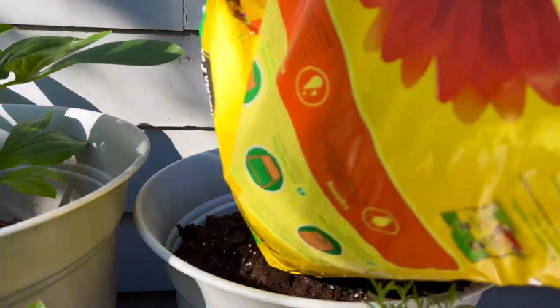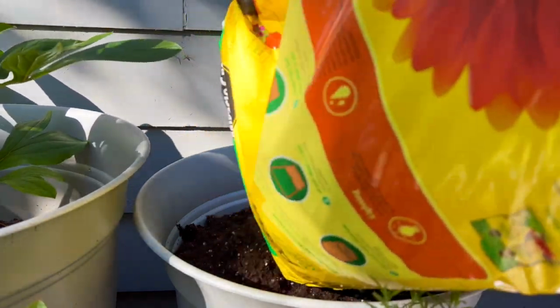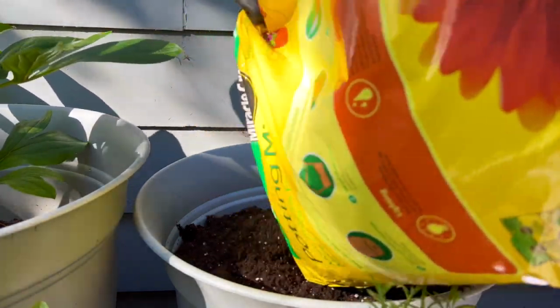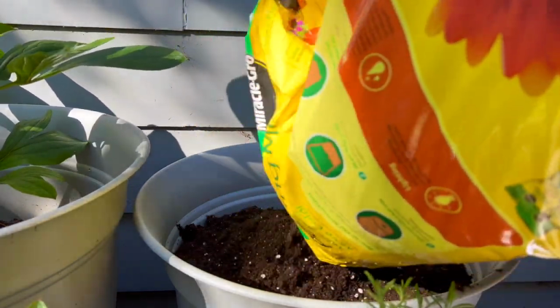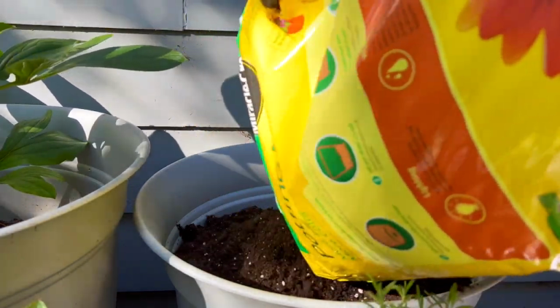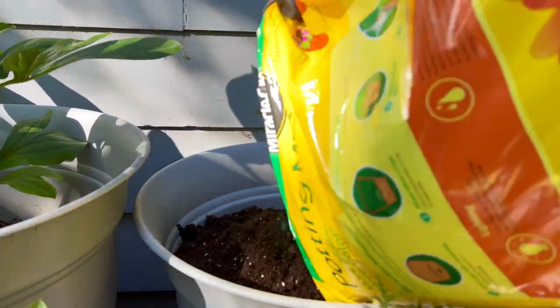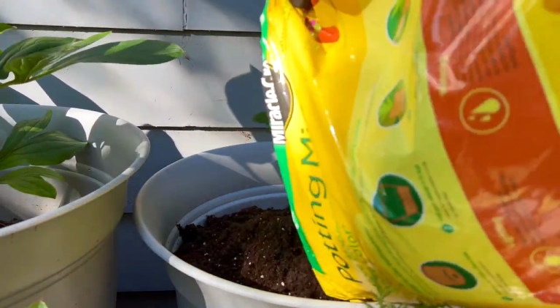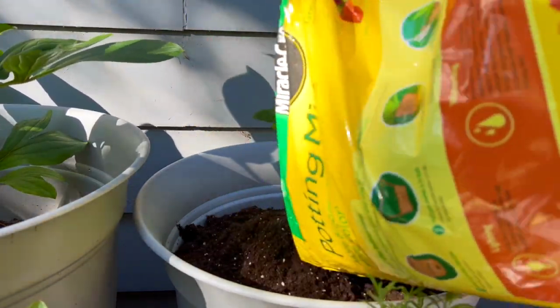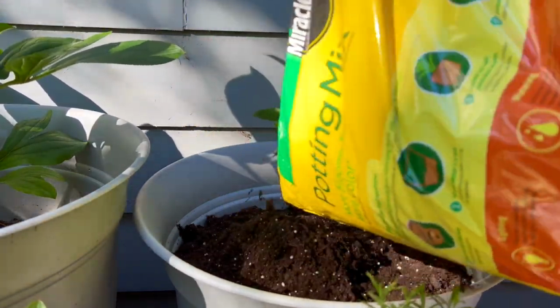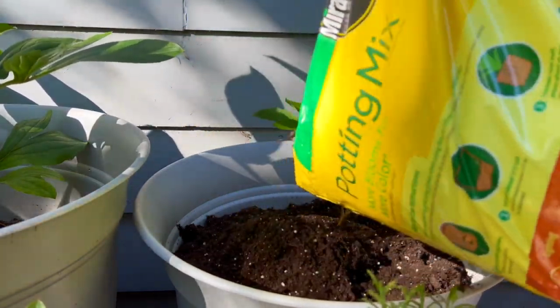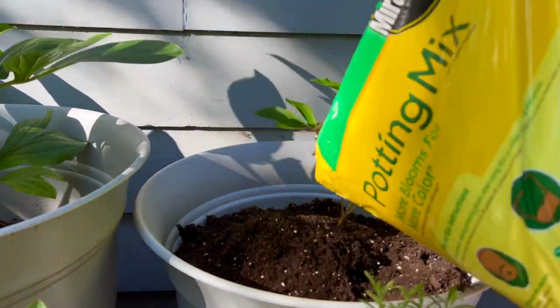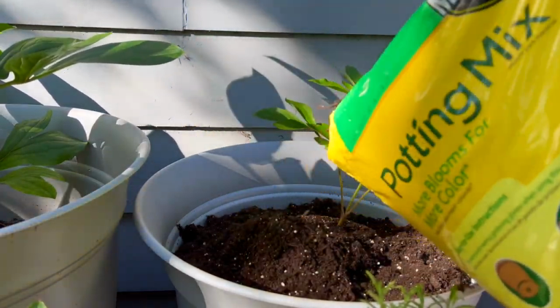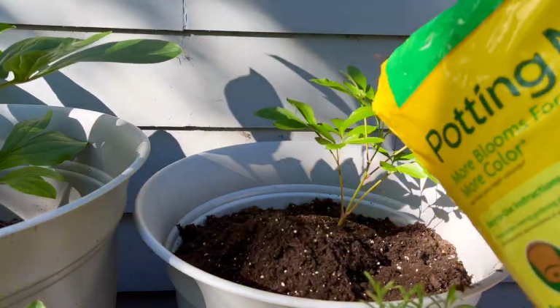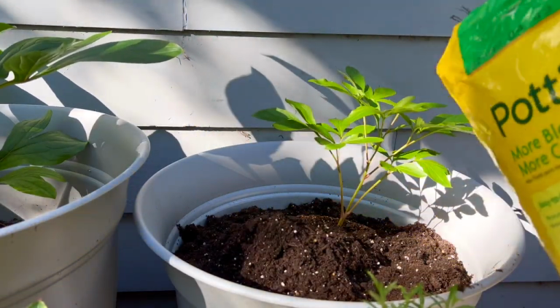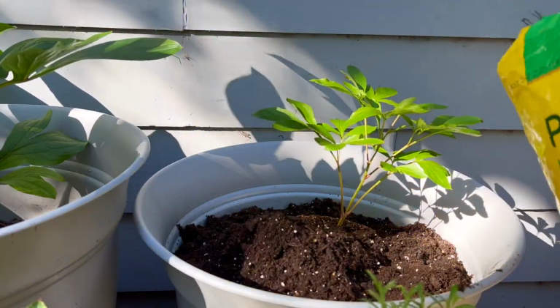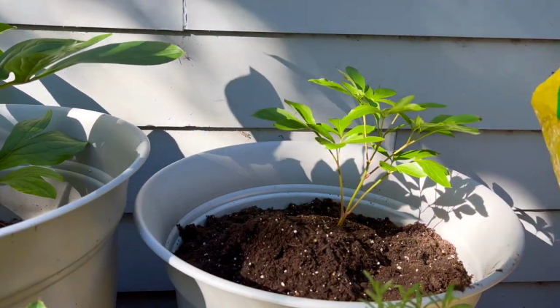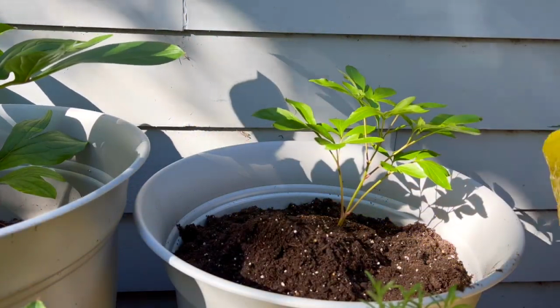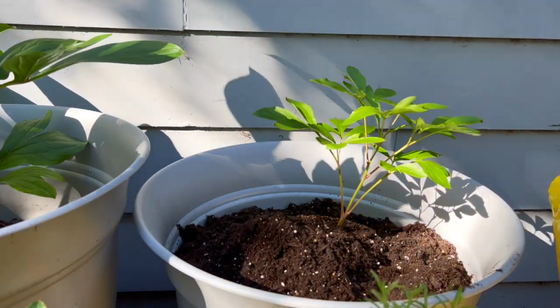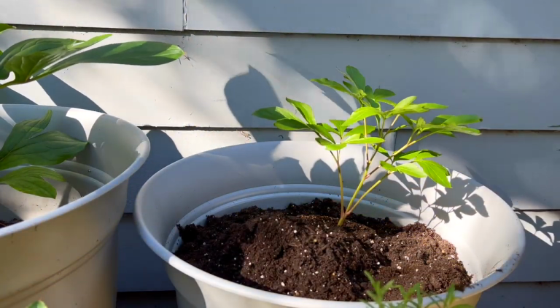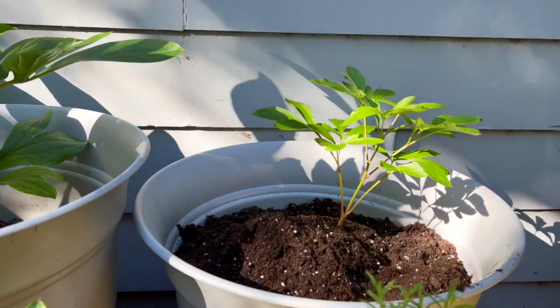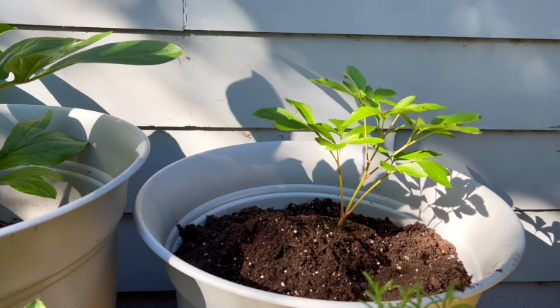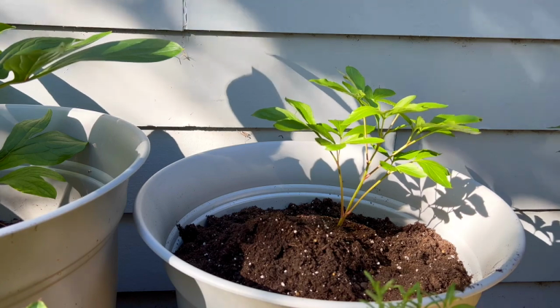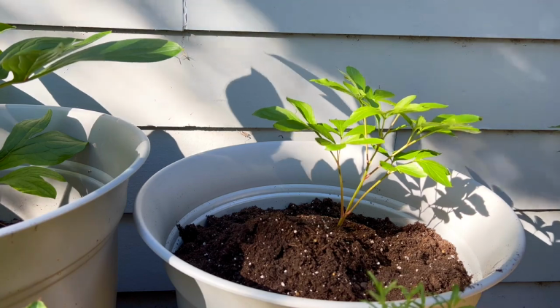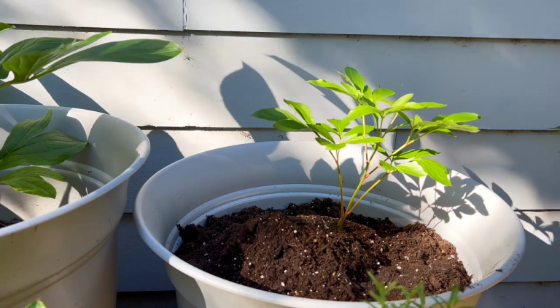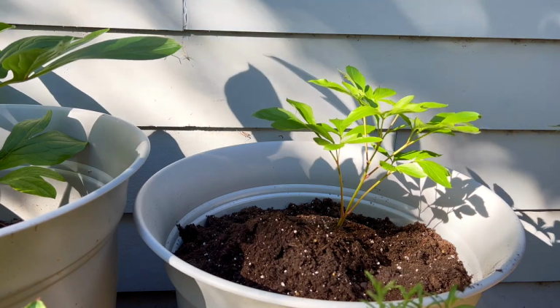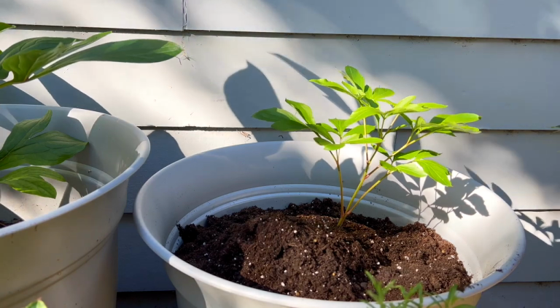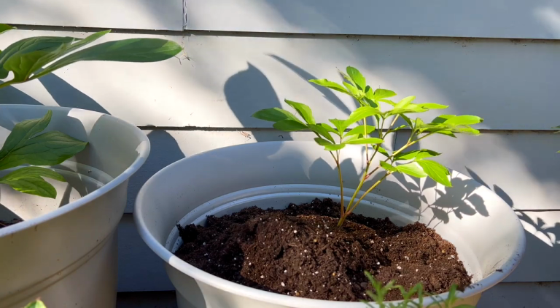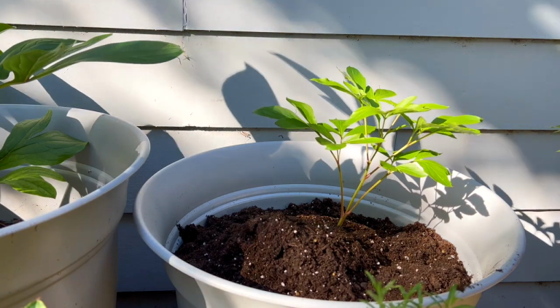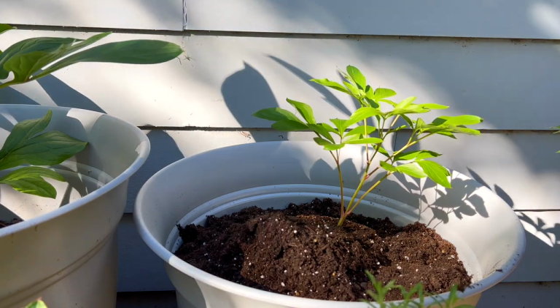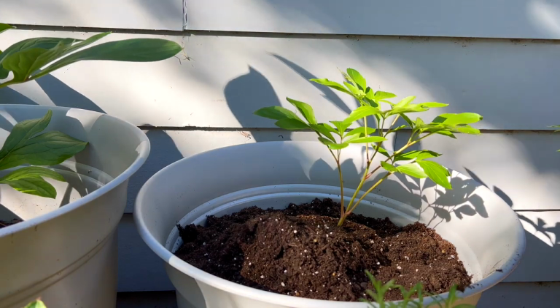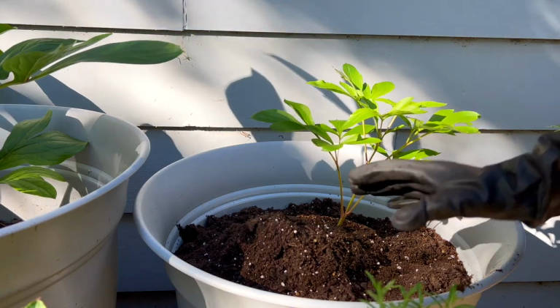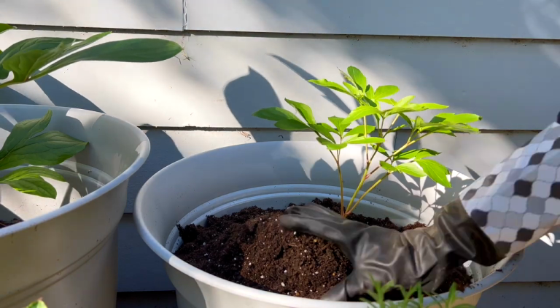That's two cubic feet worth of soil in total.